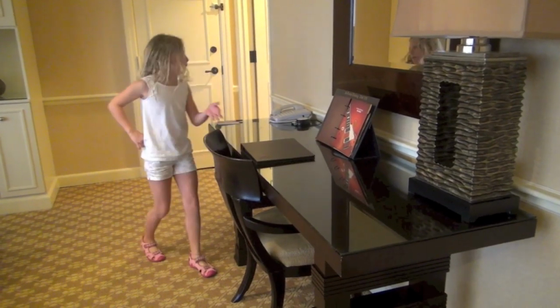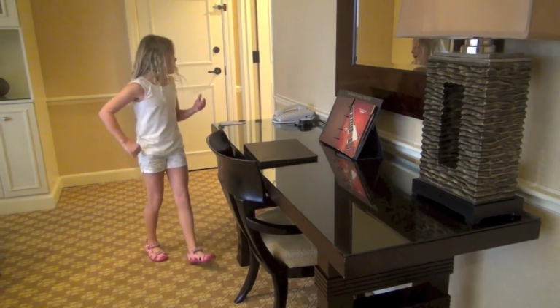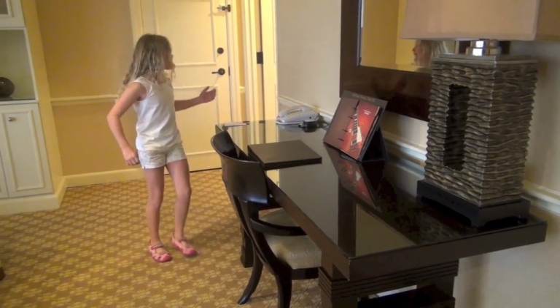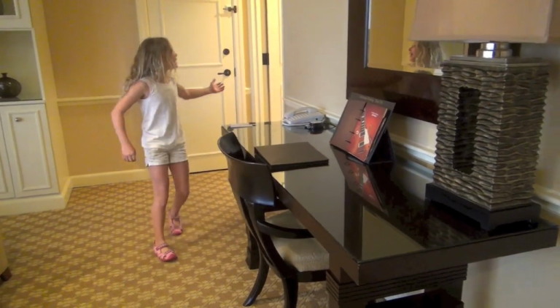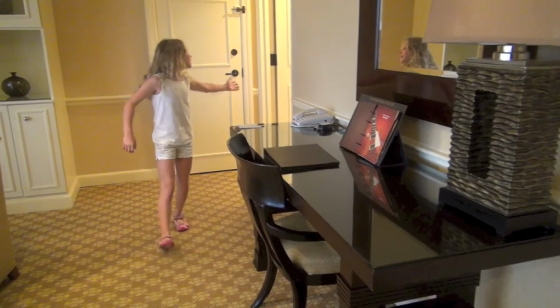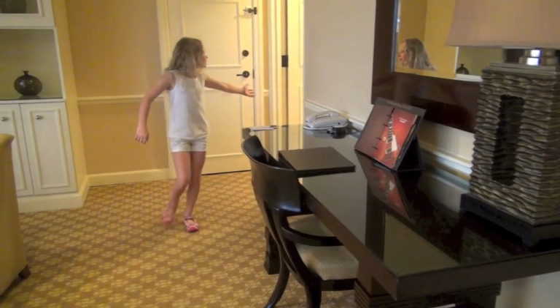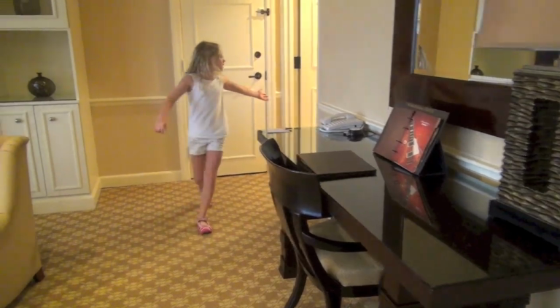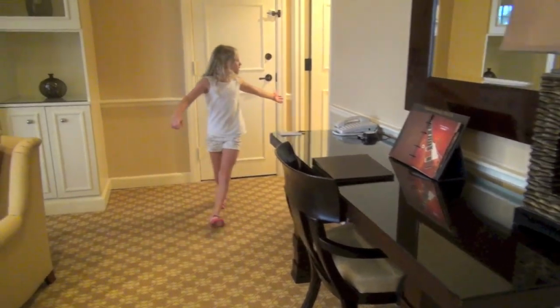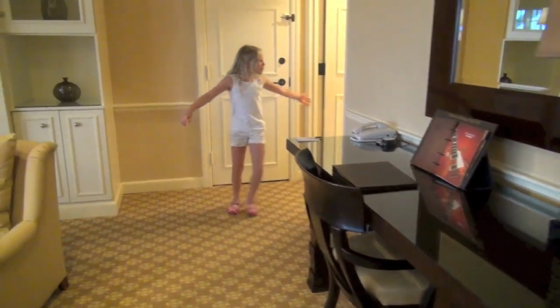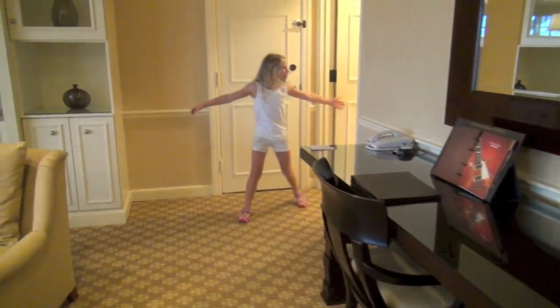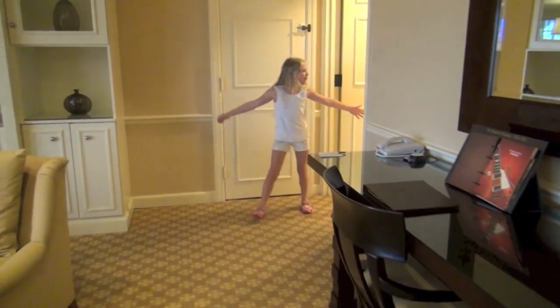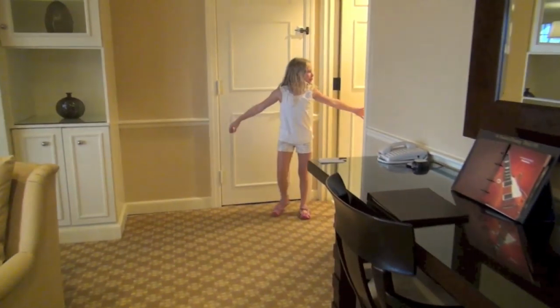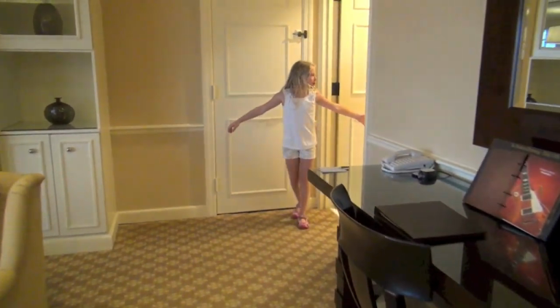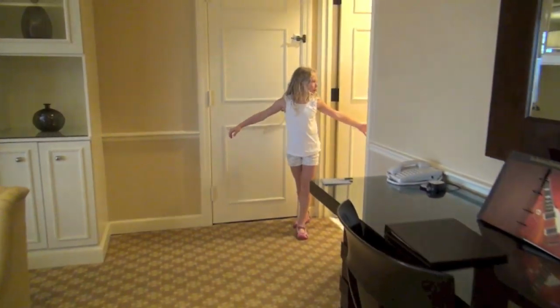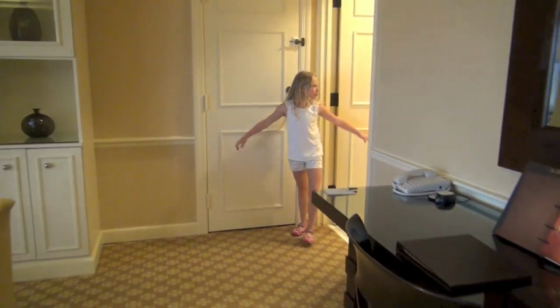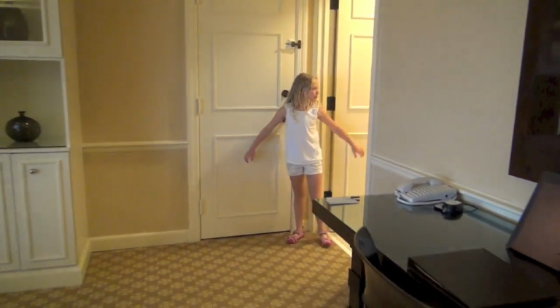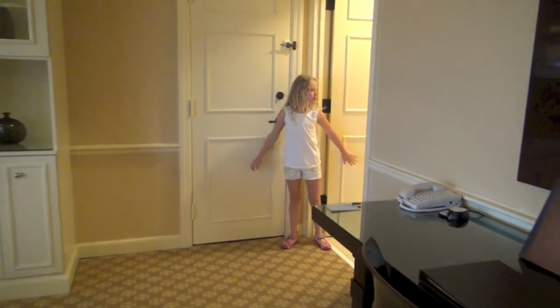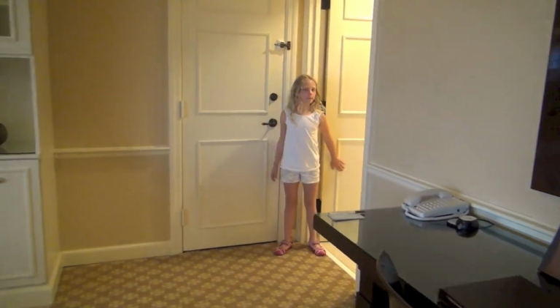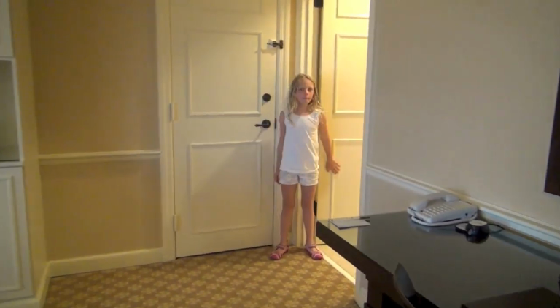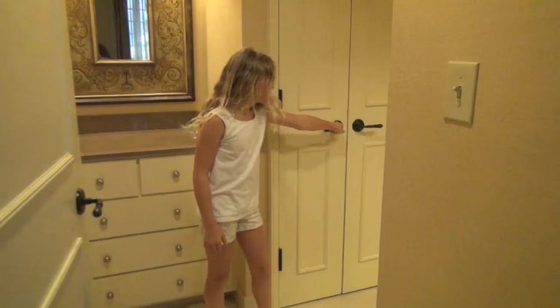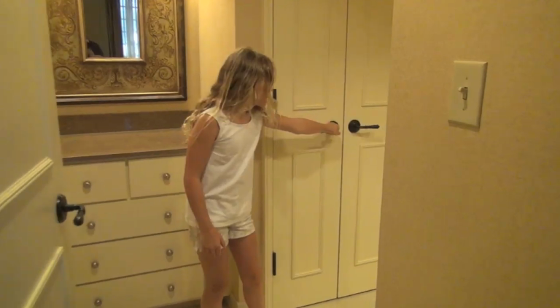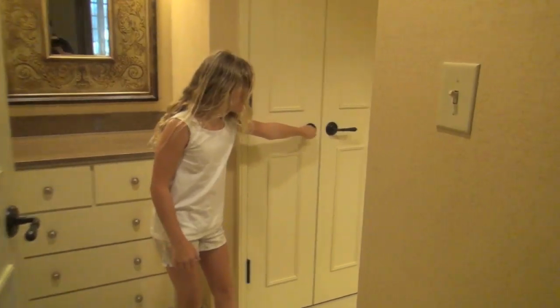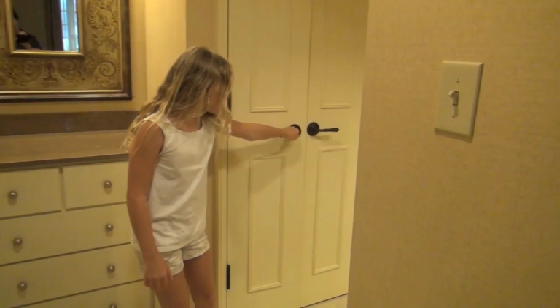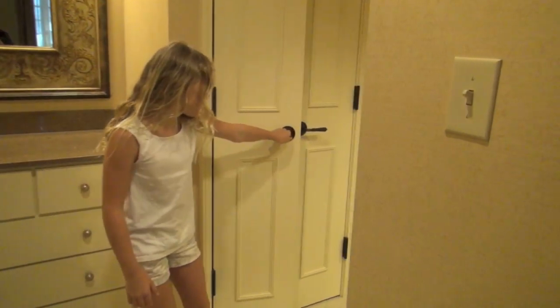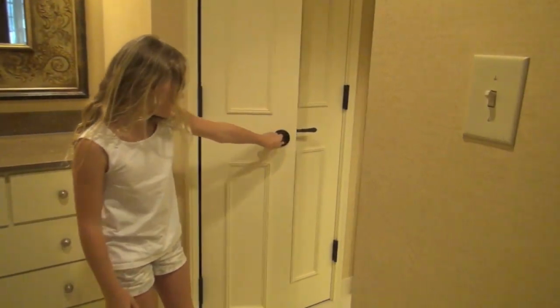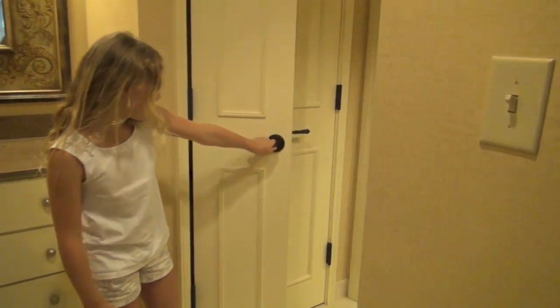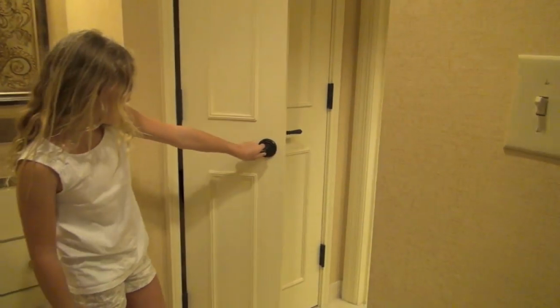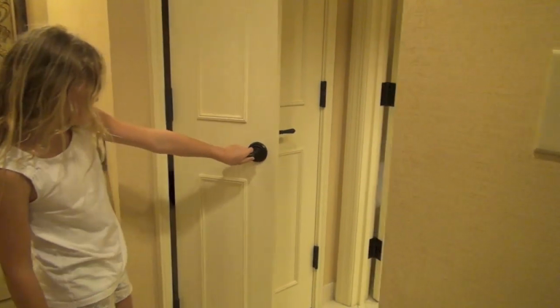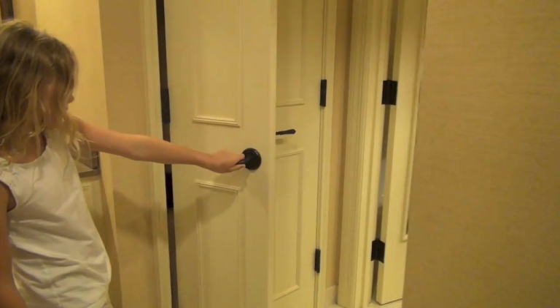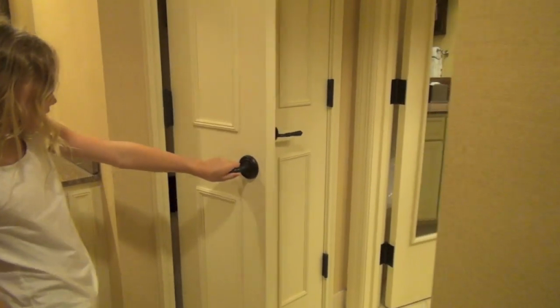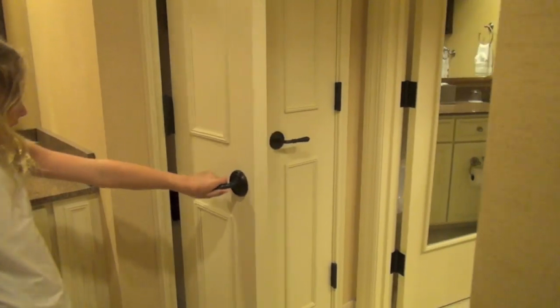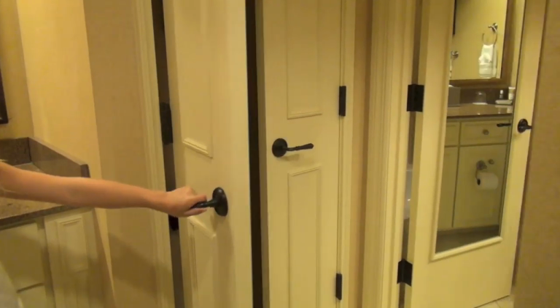And back here is the bathroom. And here is a closet.